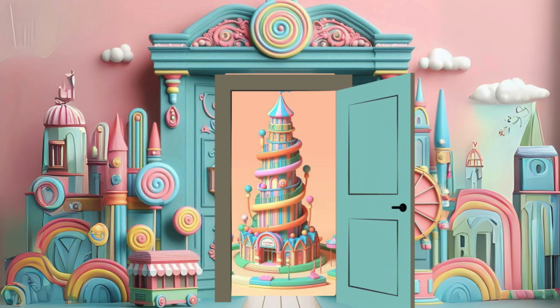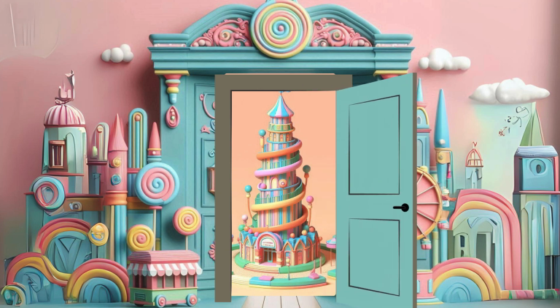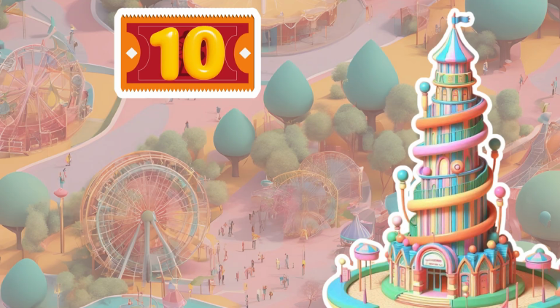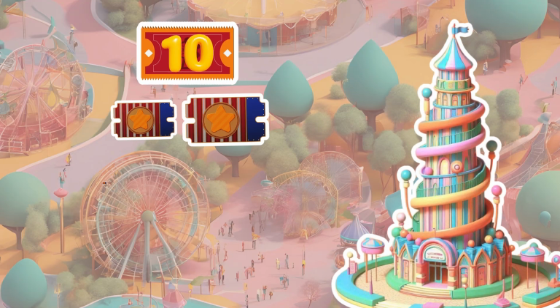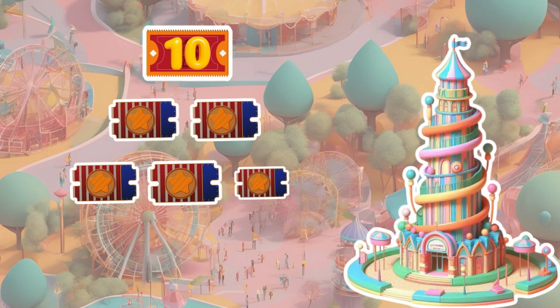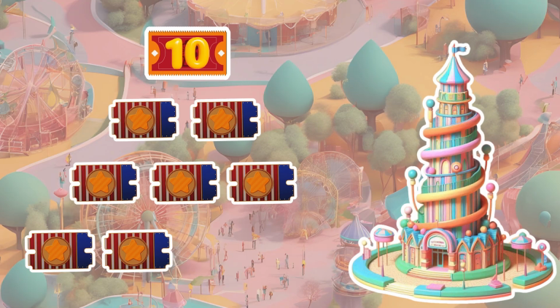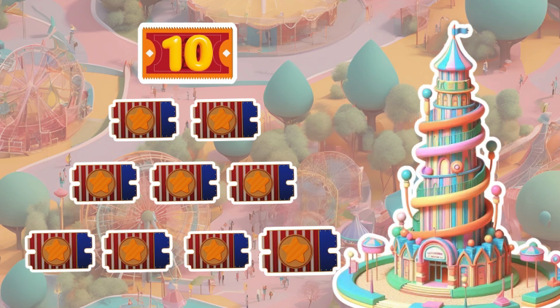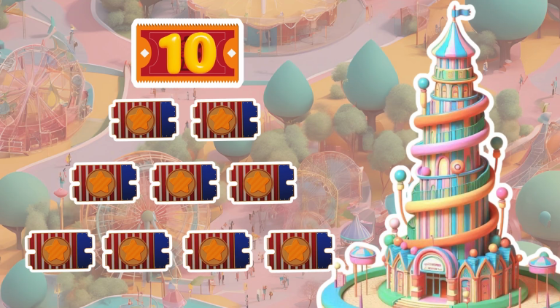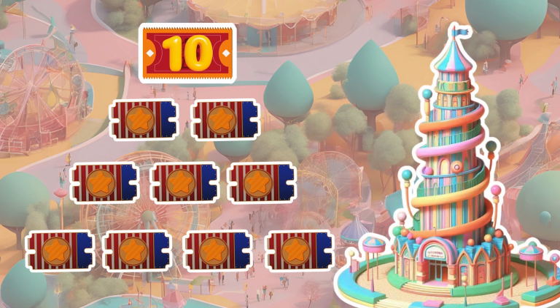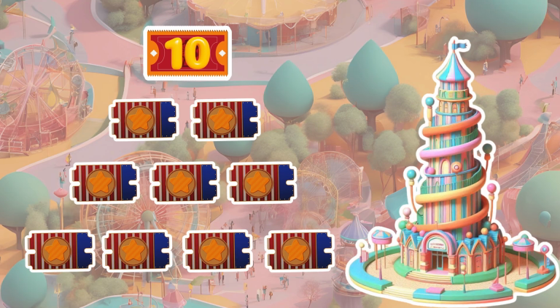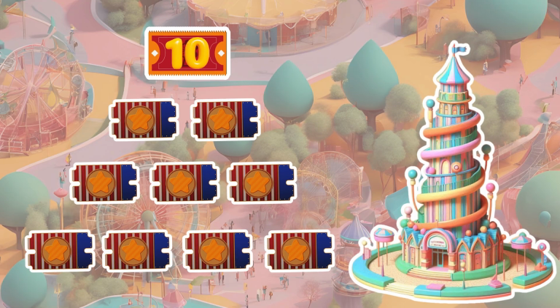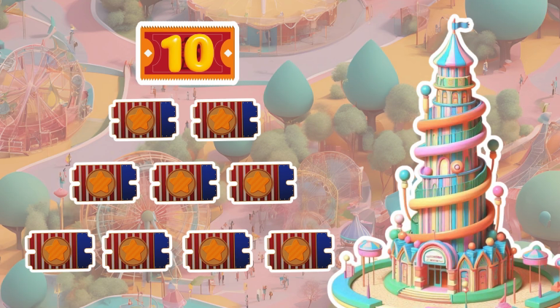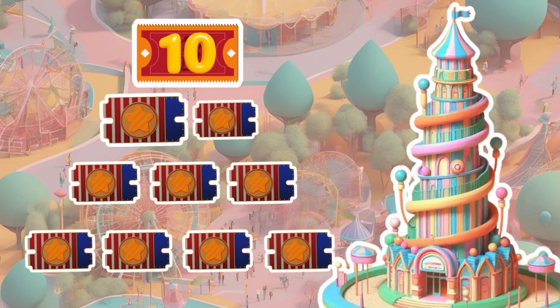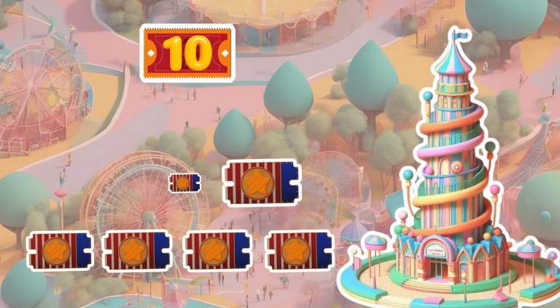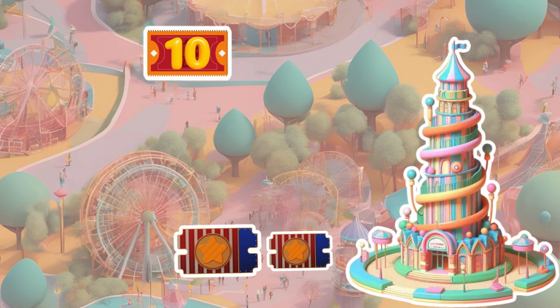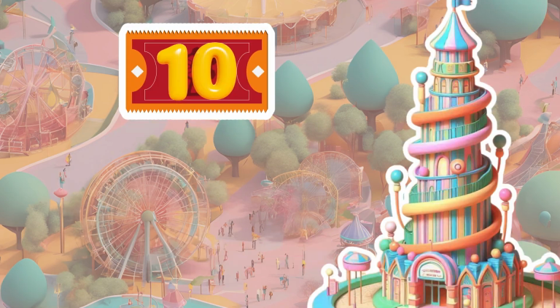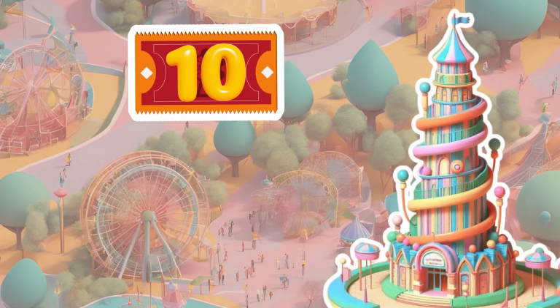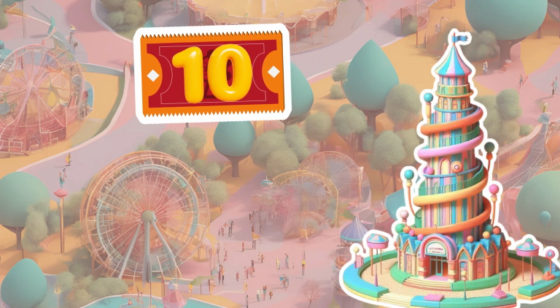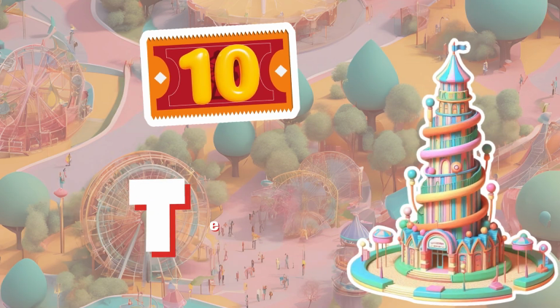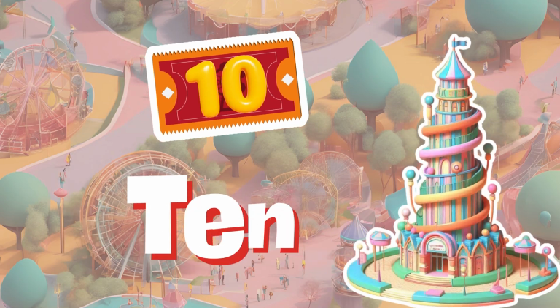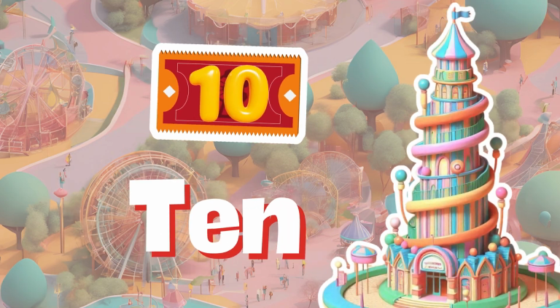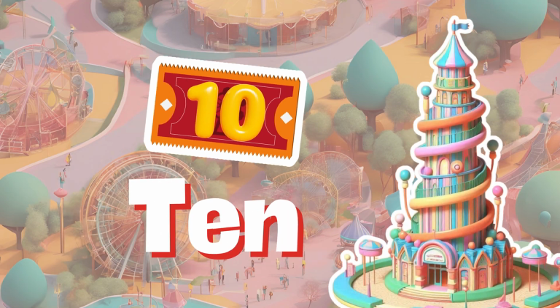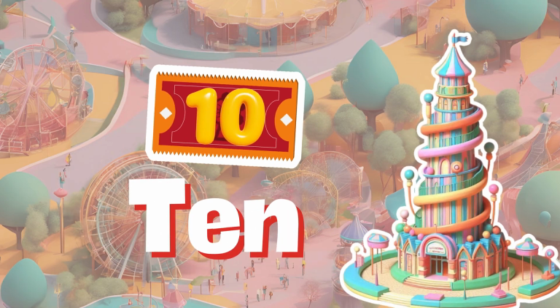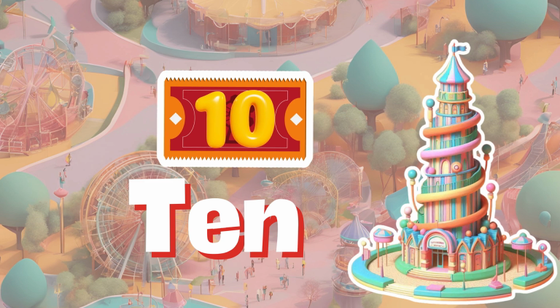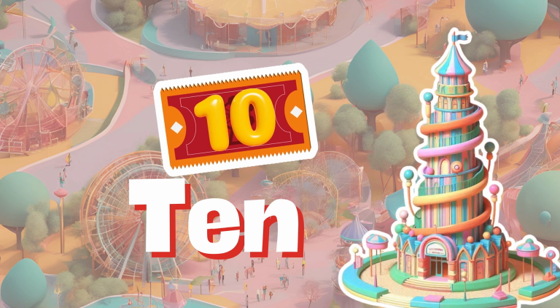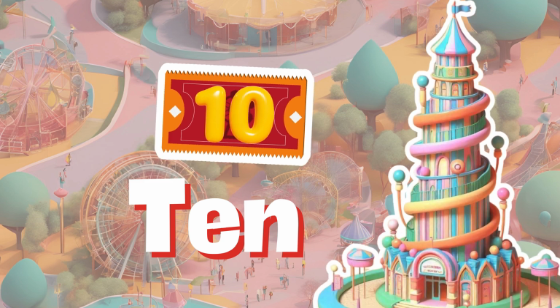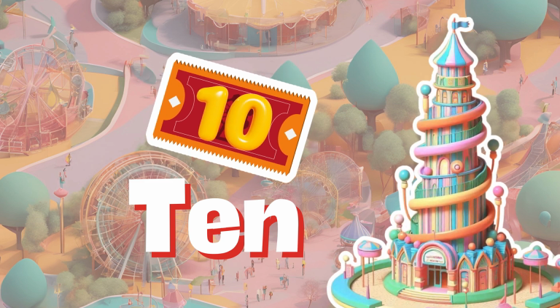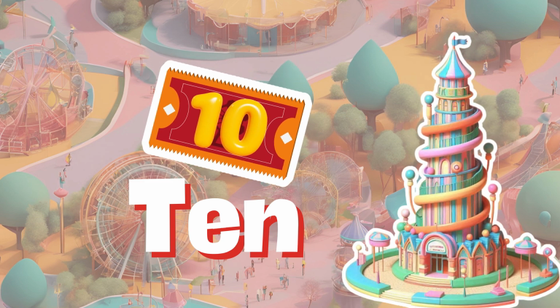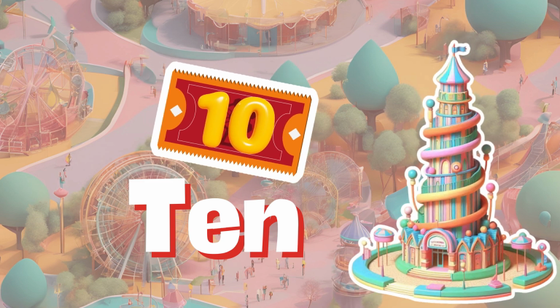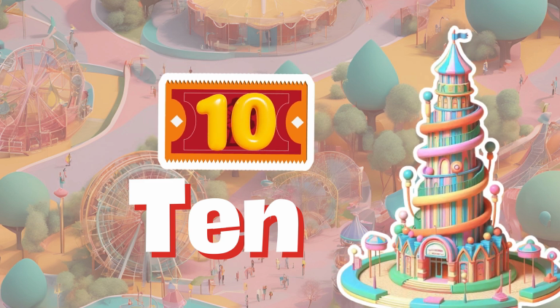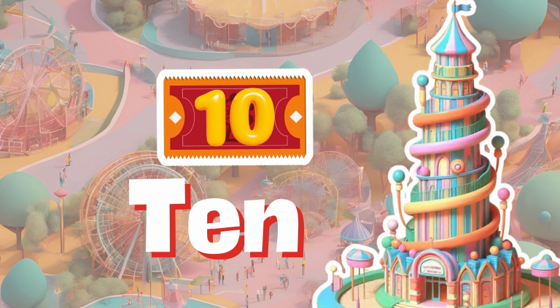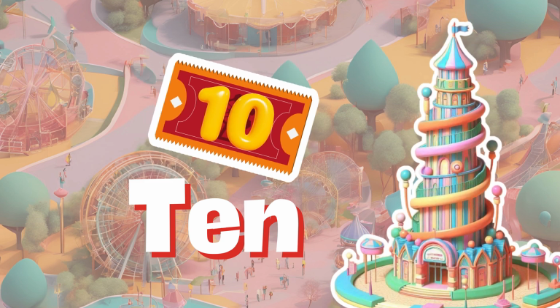Reach for the sky at the ten-ticket tower, where number ten marks the top. Can you grab a ticket and count them all?